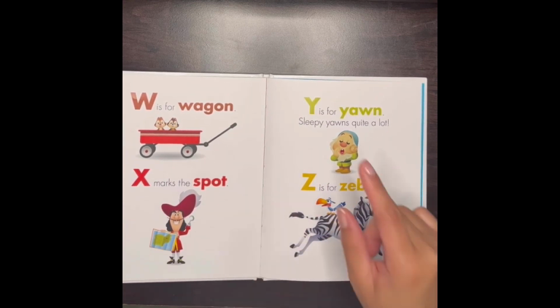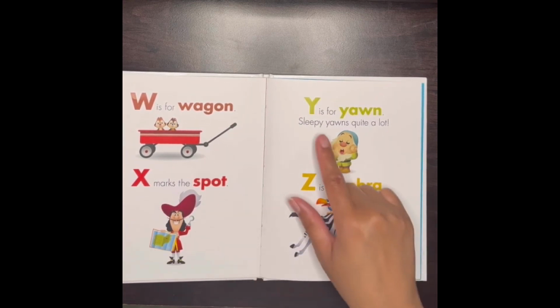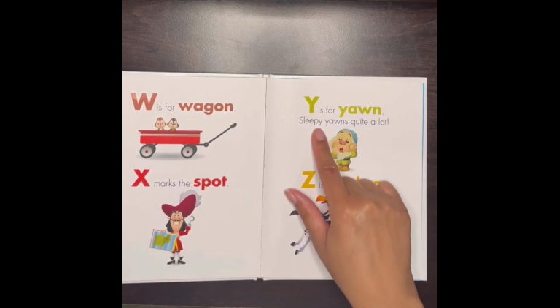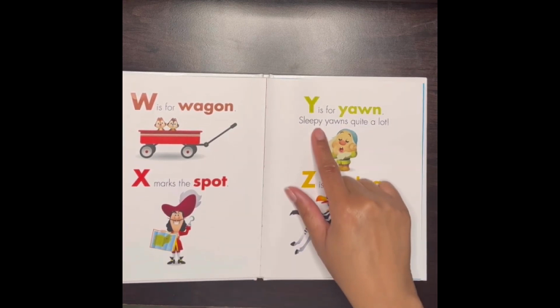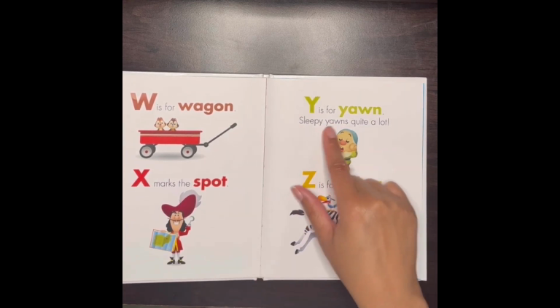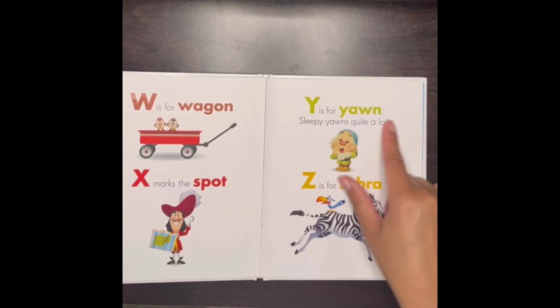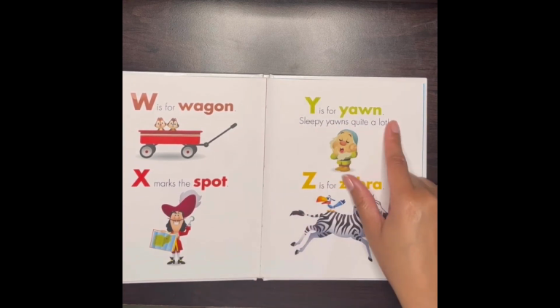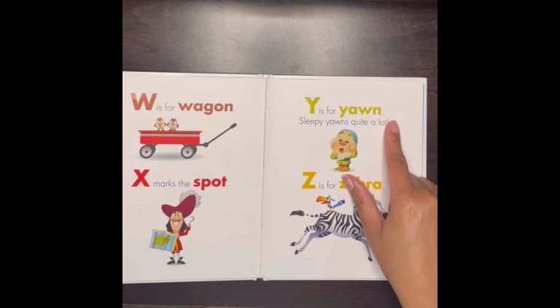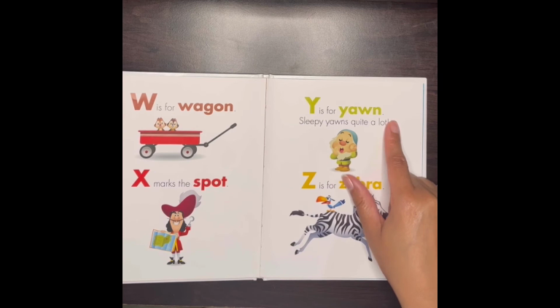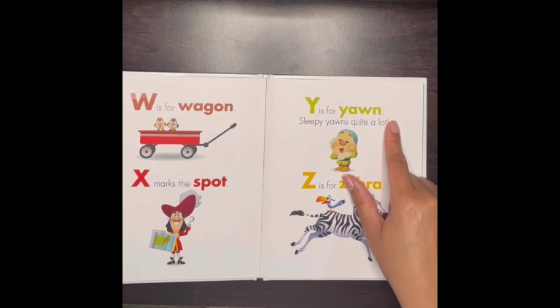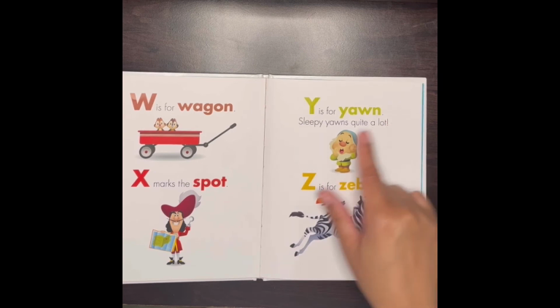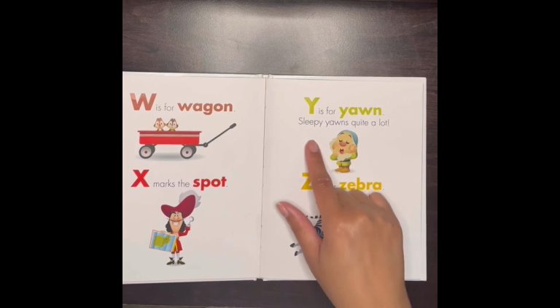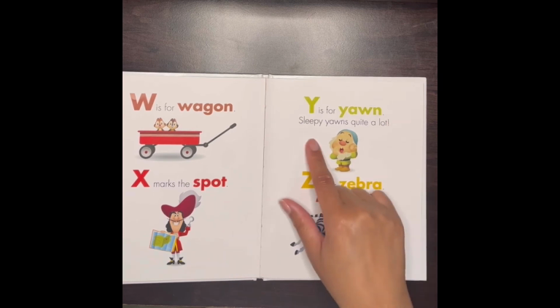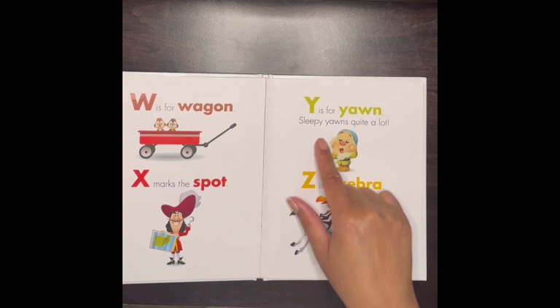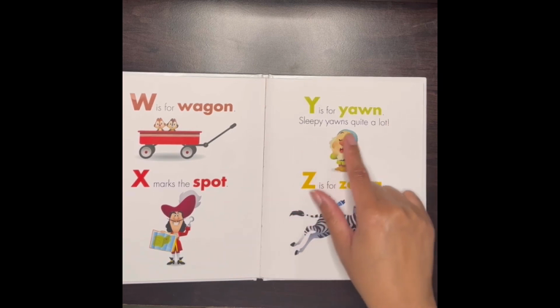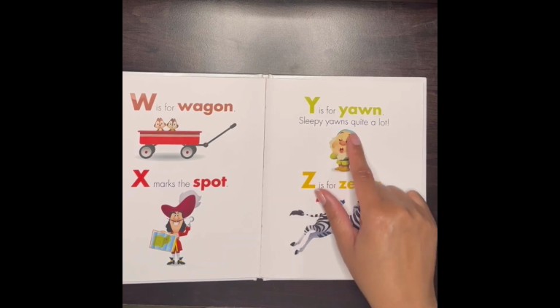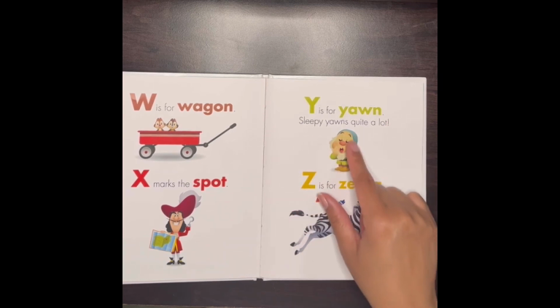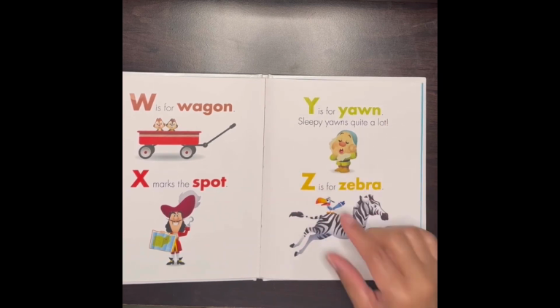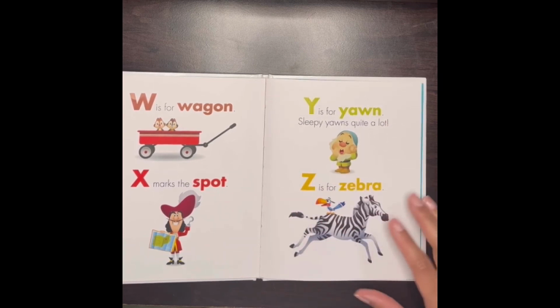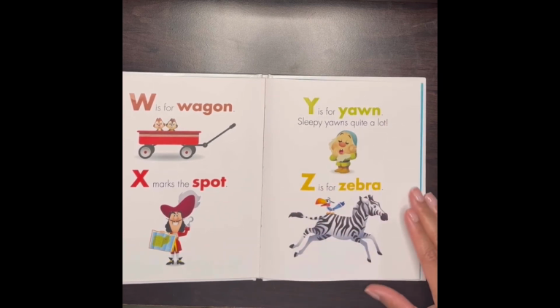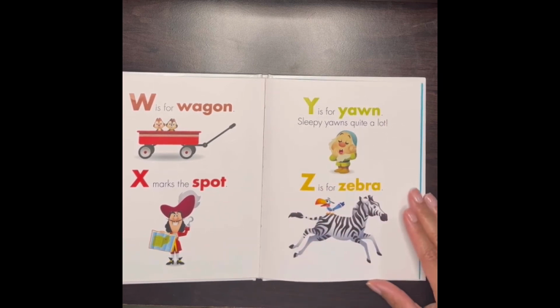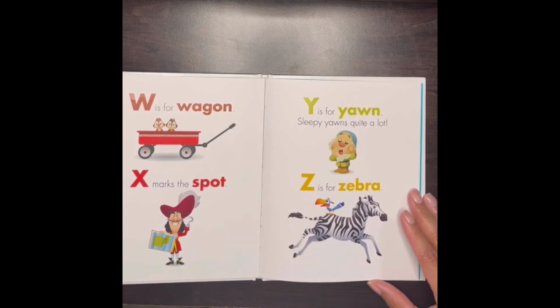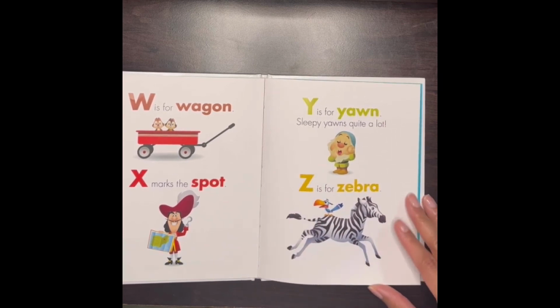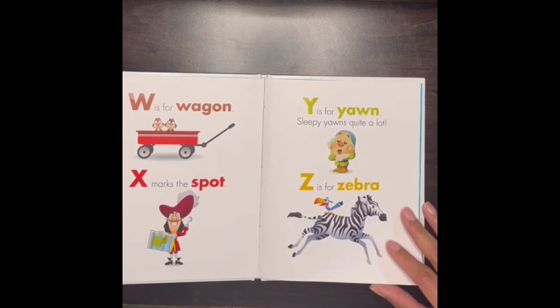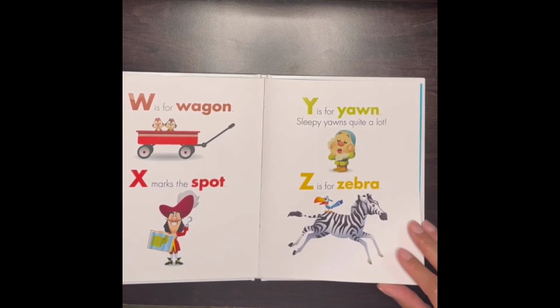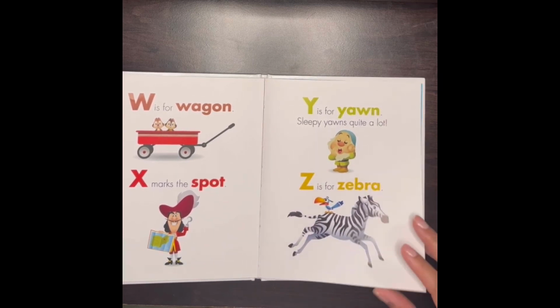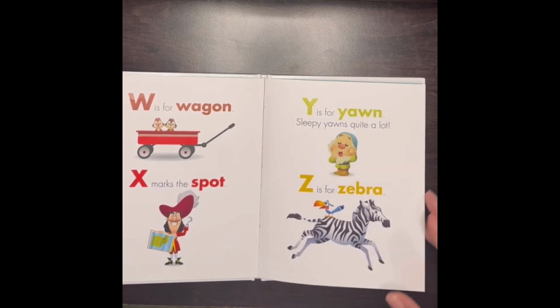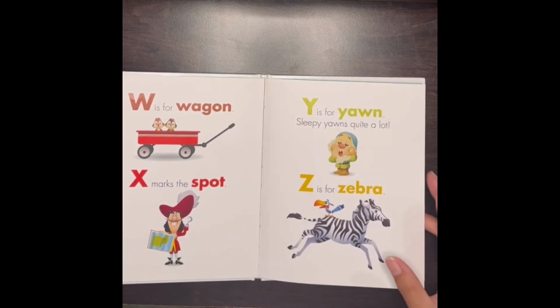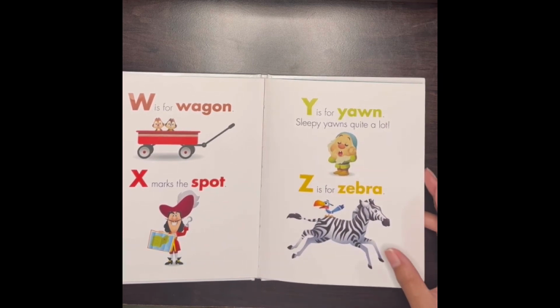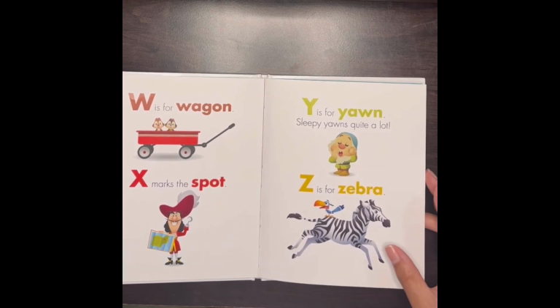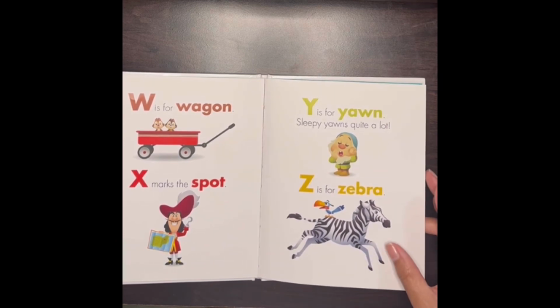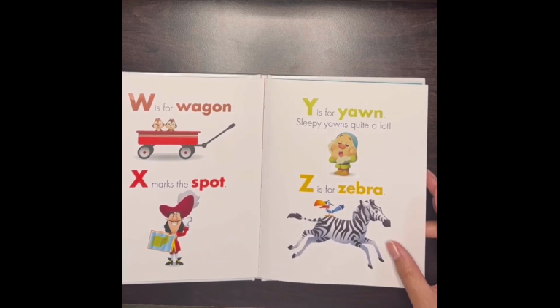Y is for yawn — sleepy yawns quite a lot. Z is for zebra.